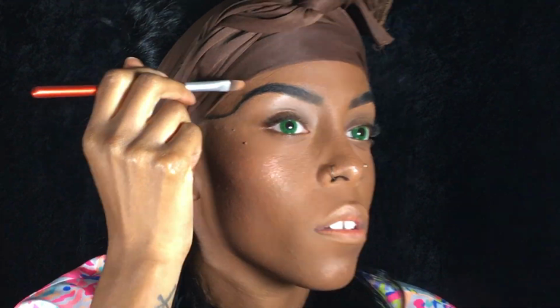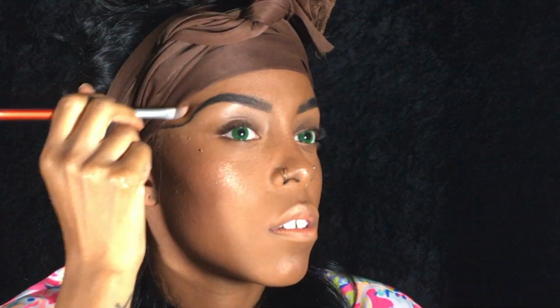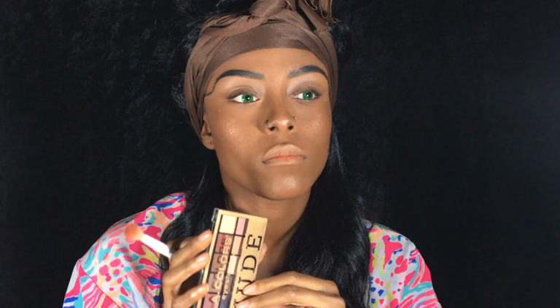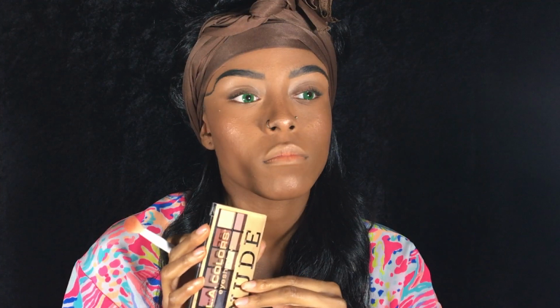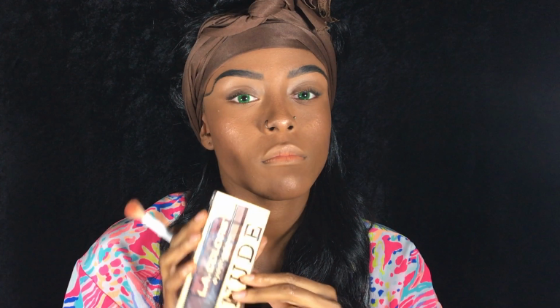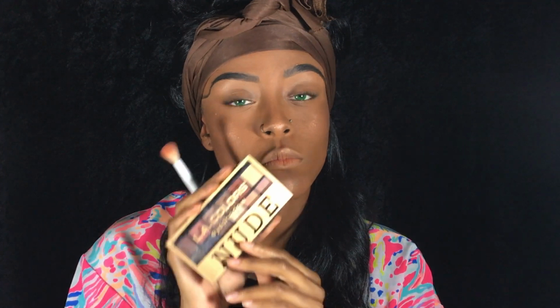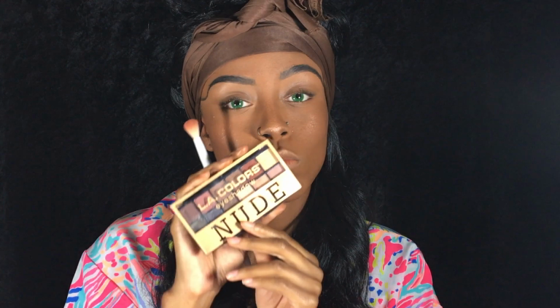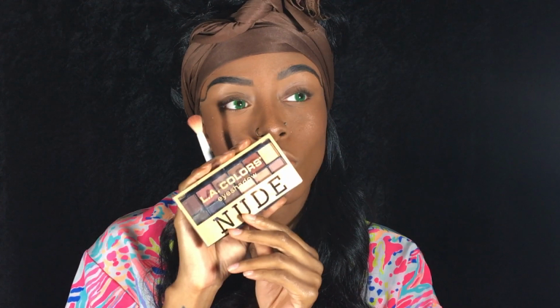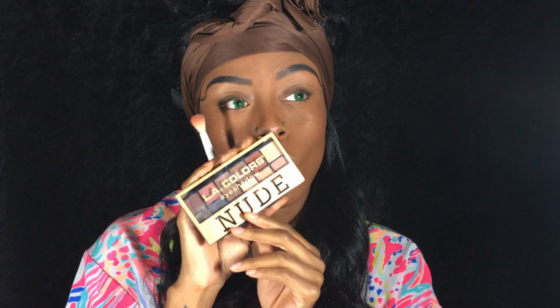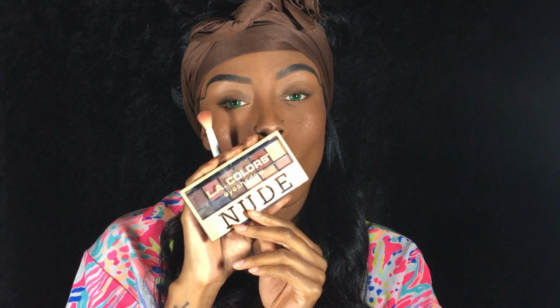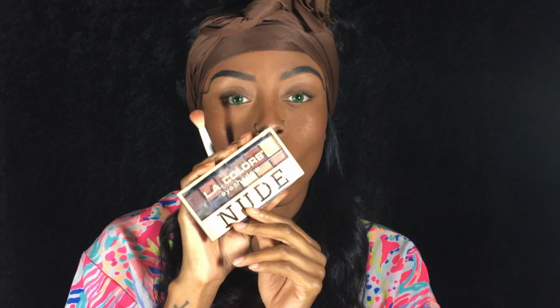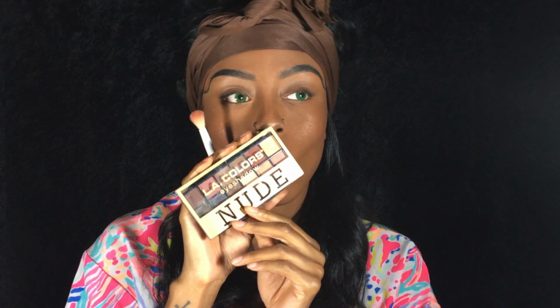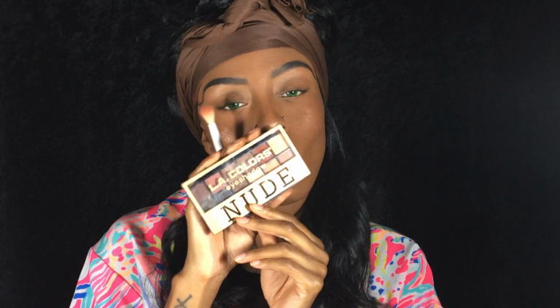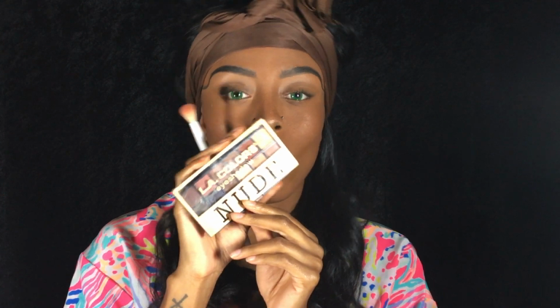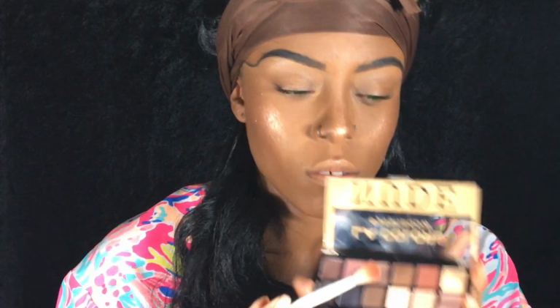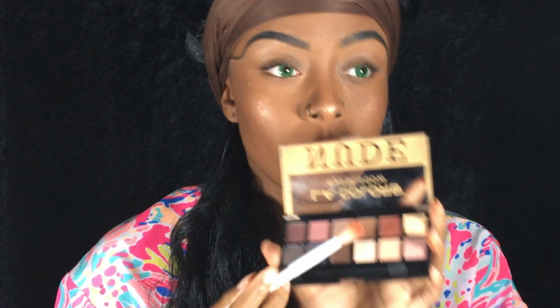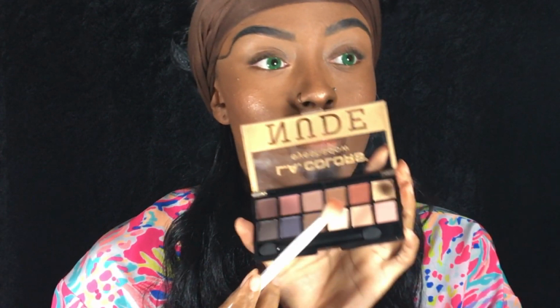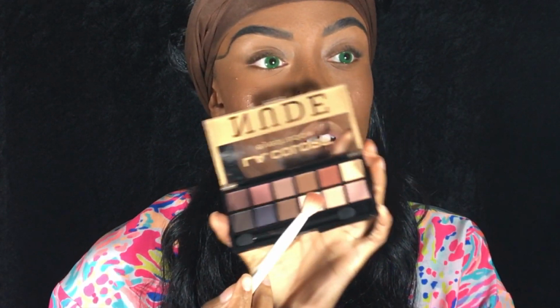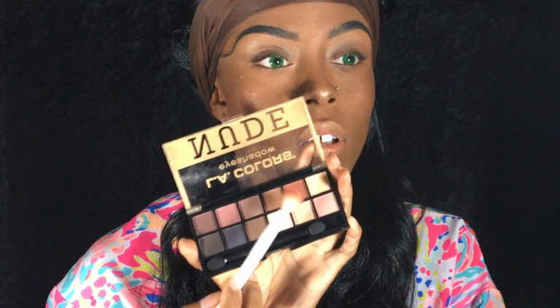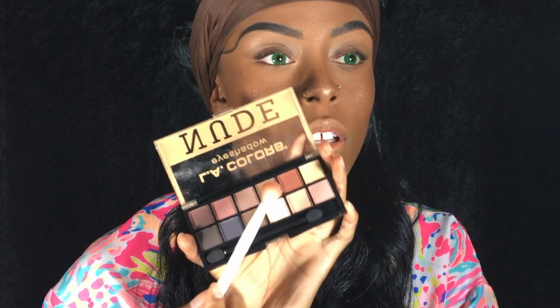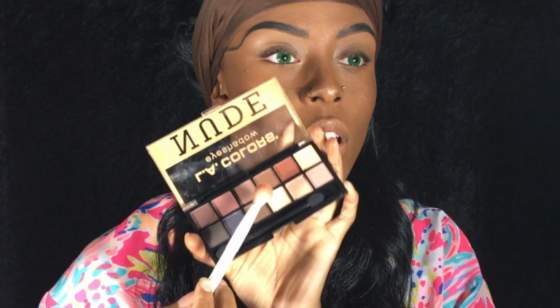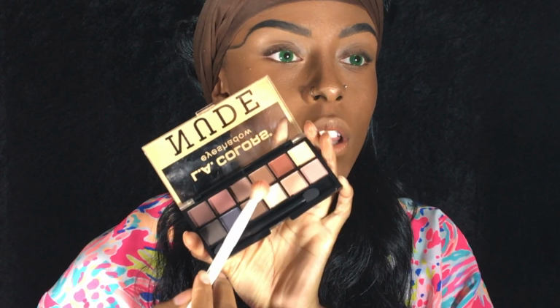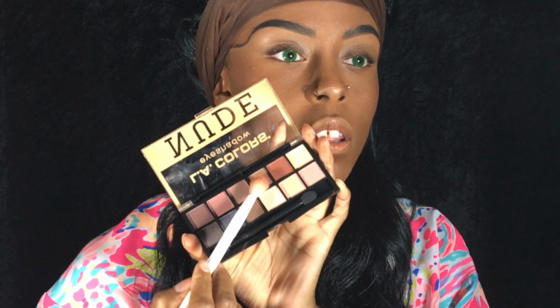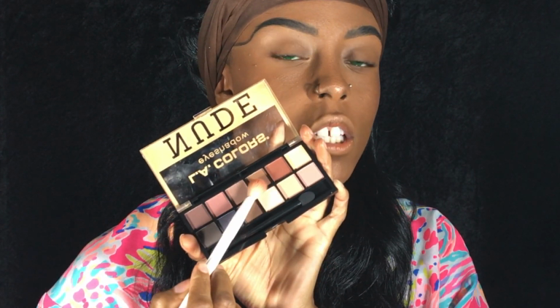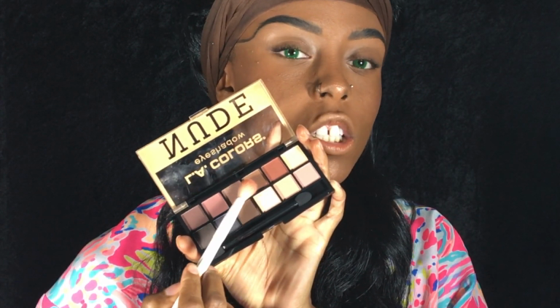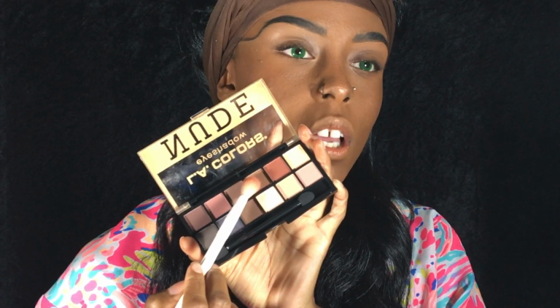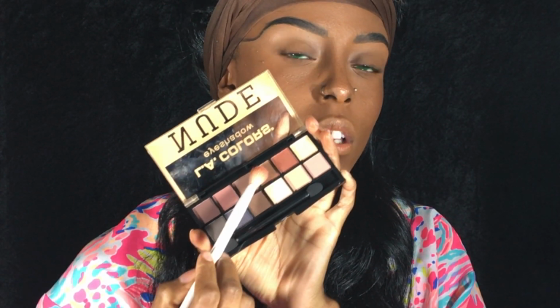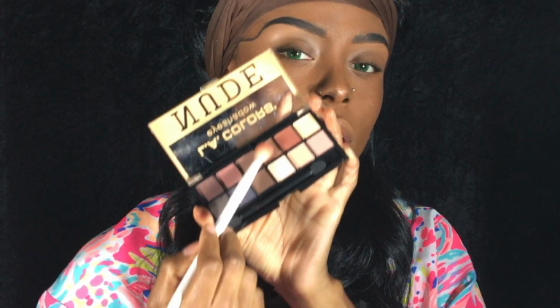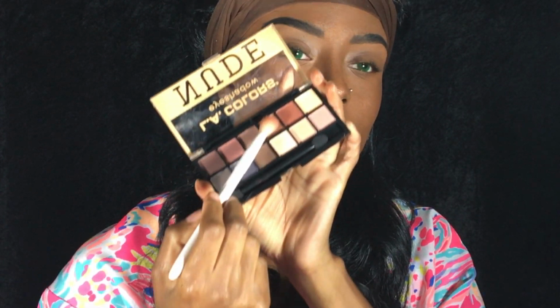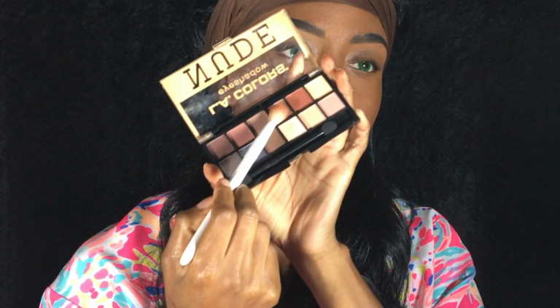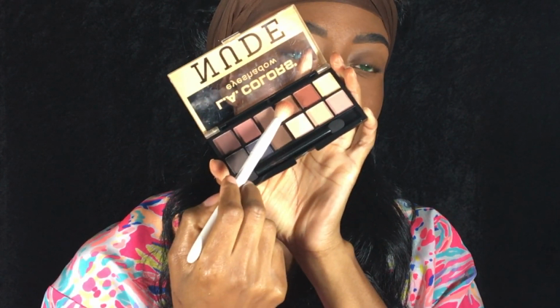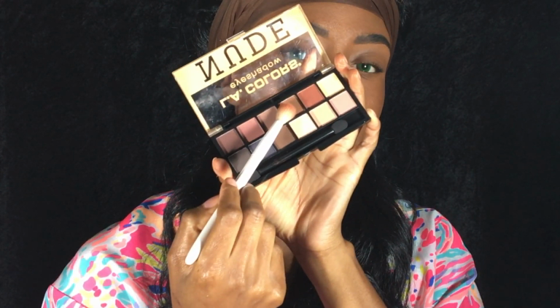I grabbed my LA Colors palette that I got from the dollar store and began to build up colors in my crease.